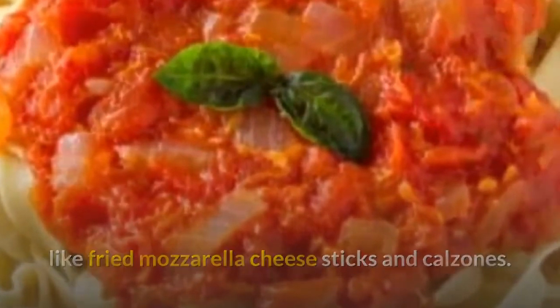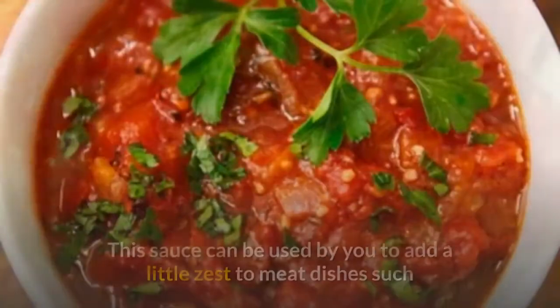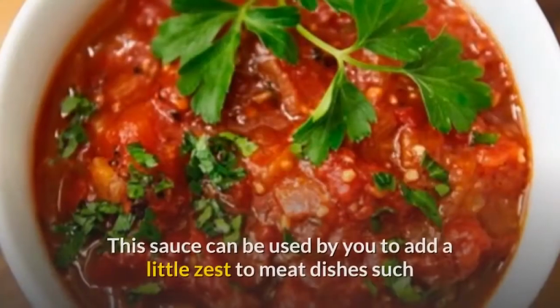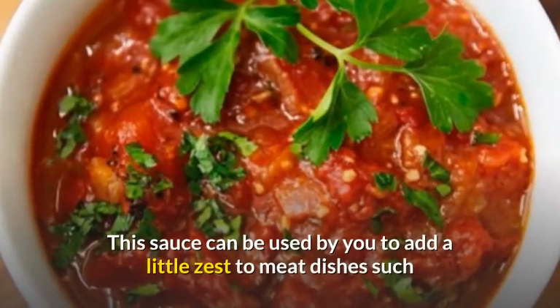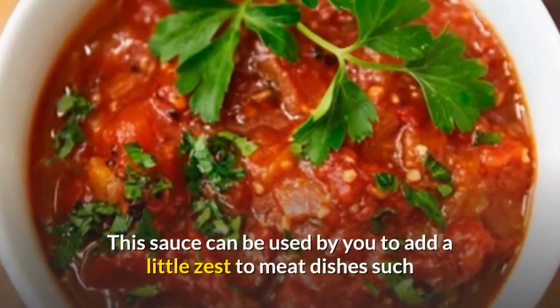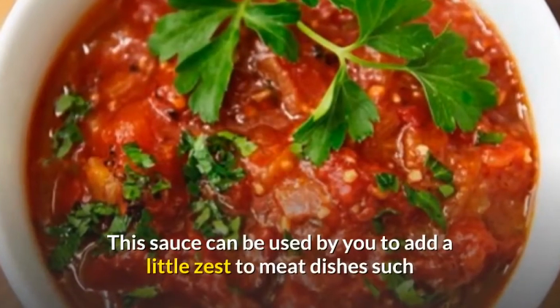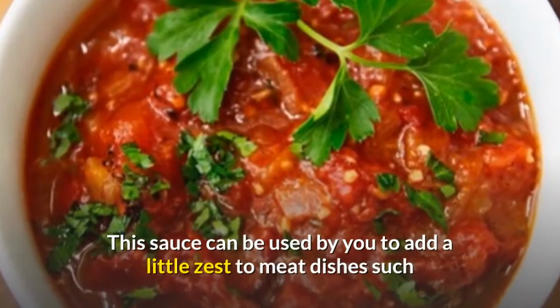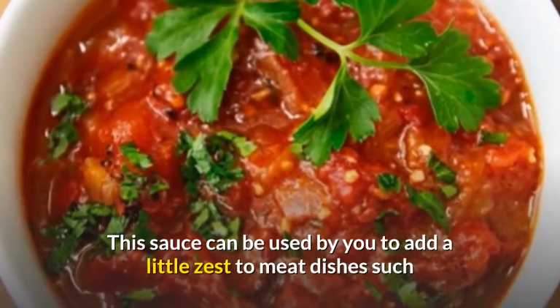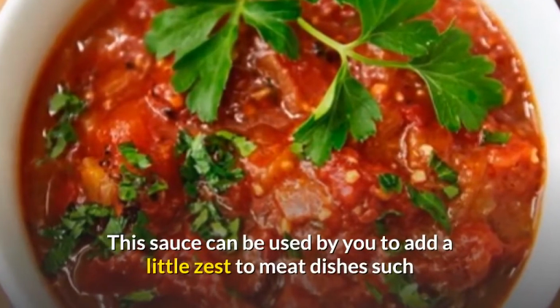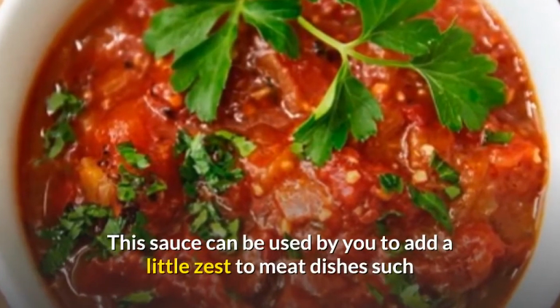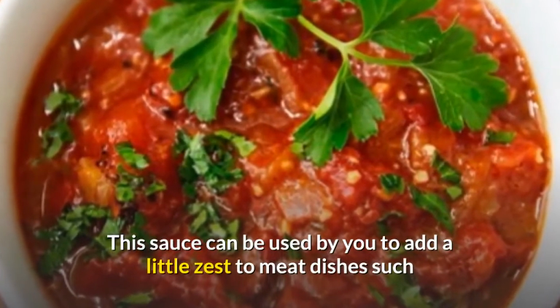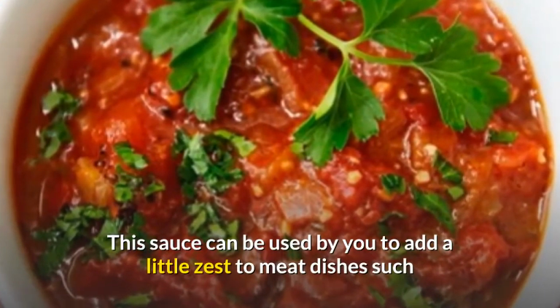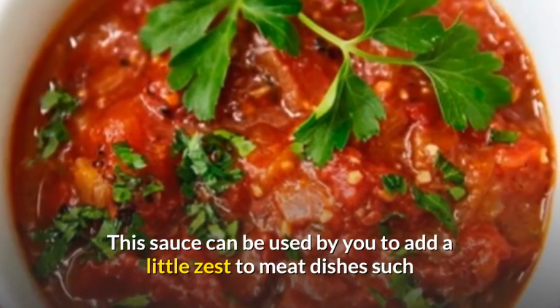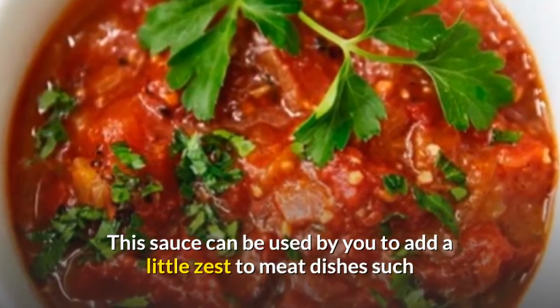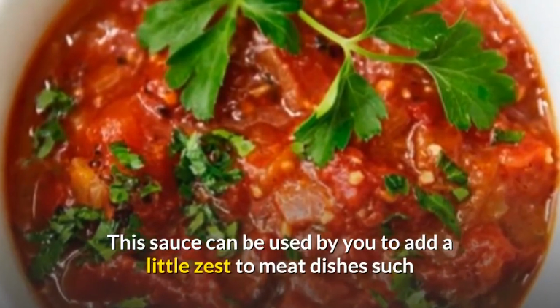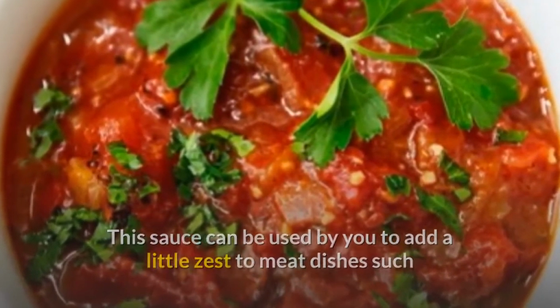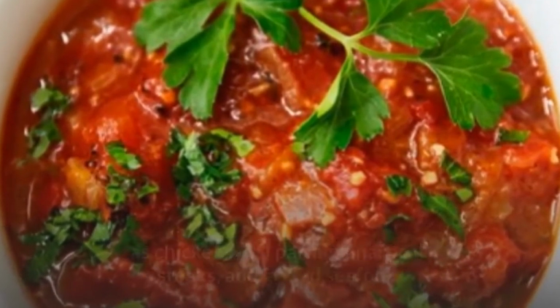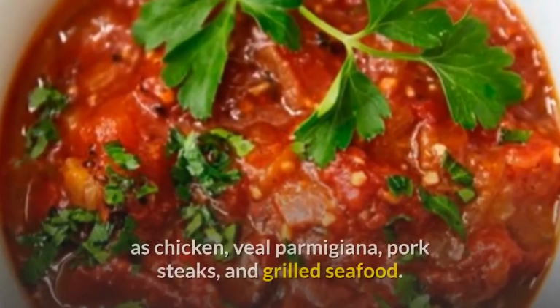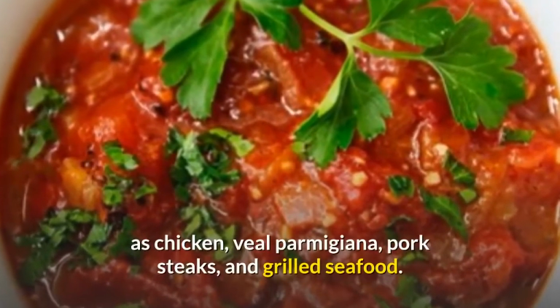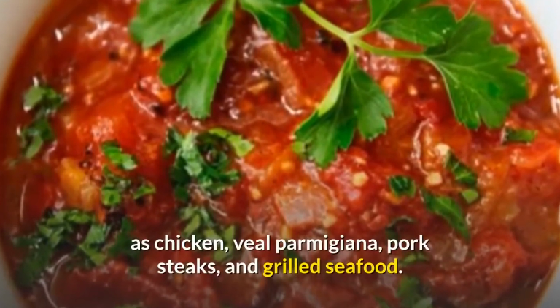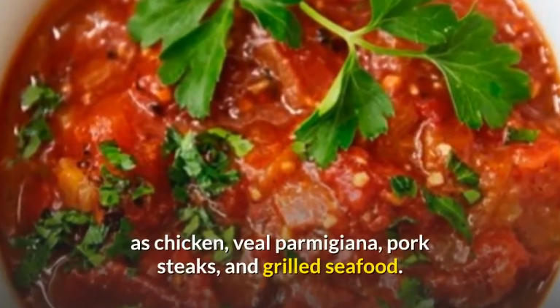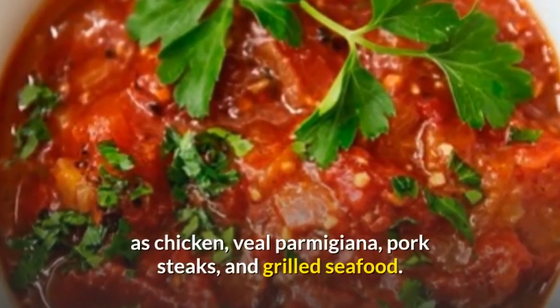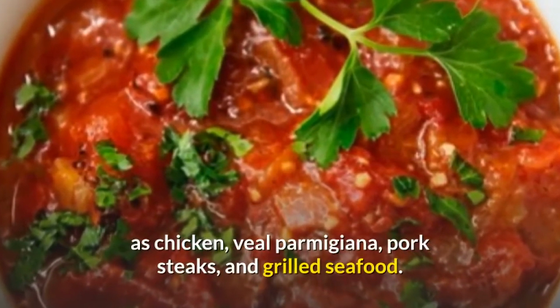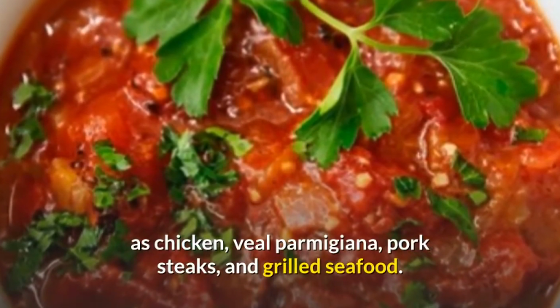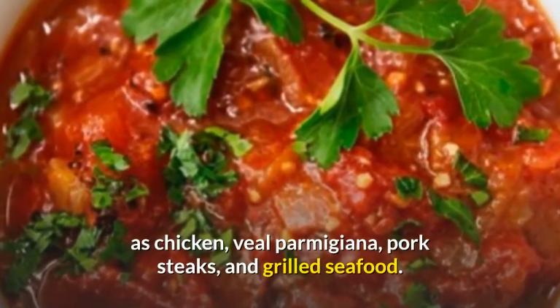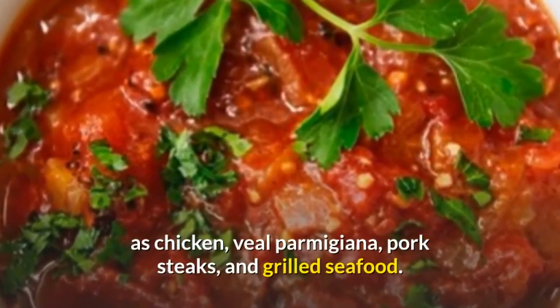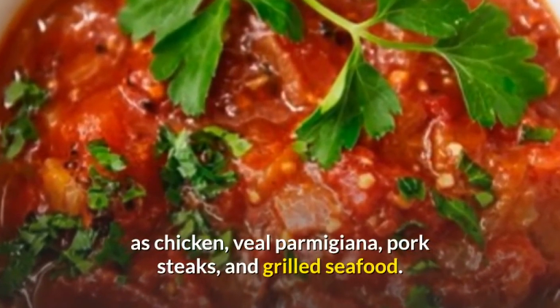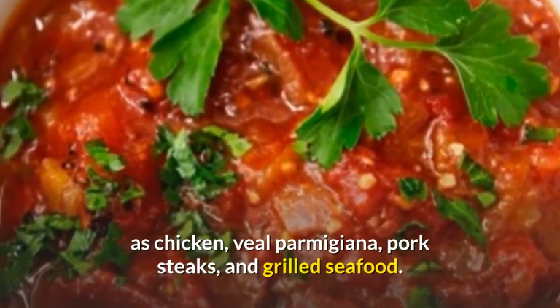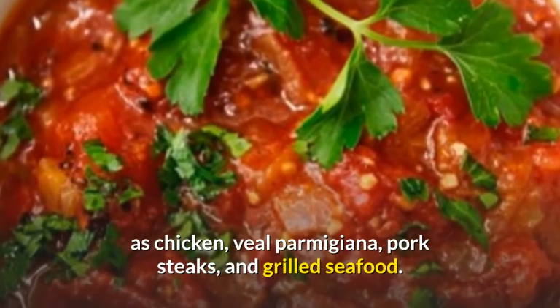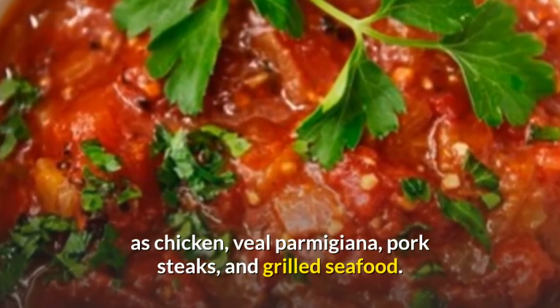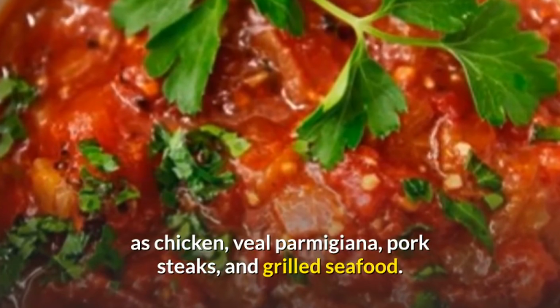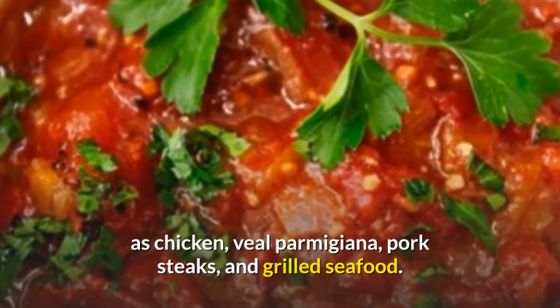This sauce can be used to add a little zest to meat dishes such as chicken, veal parmigiana, pork steaks, and grilled seafood.